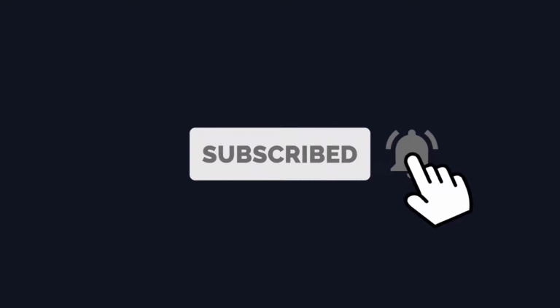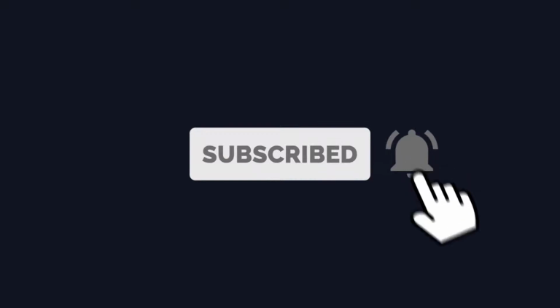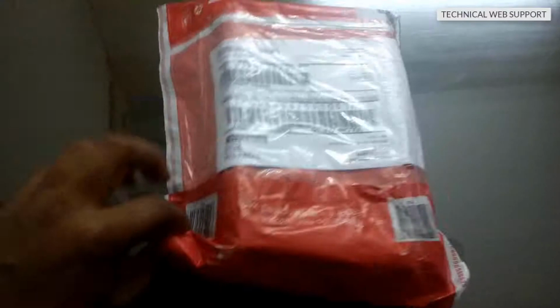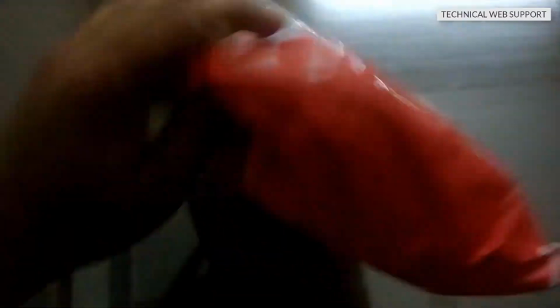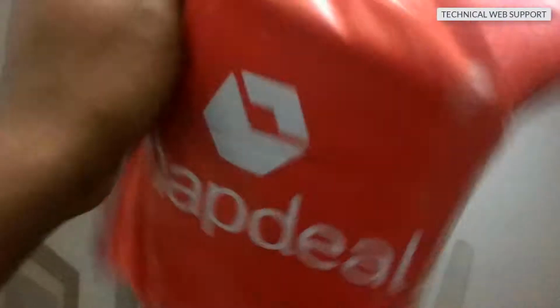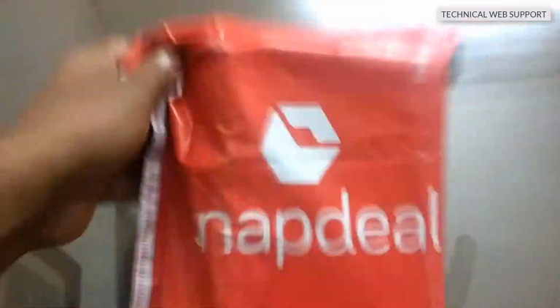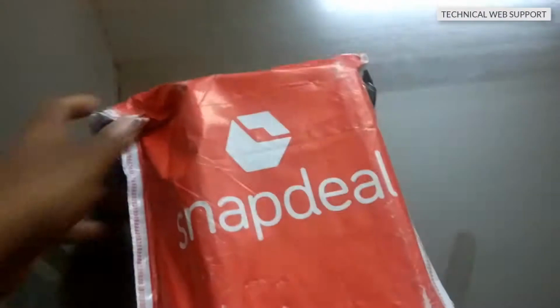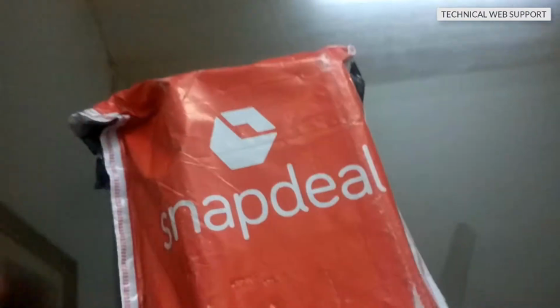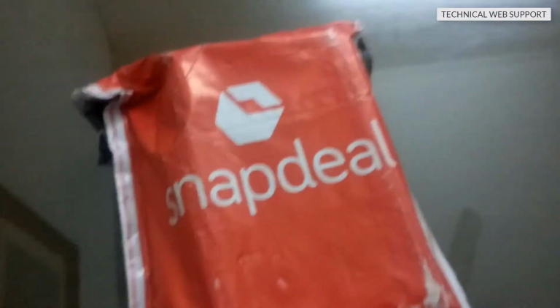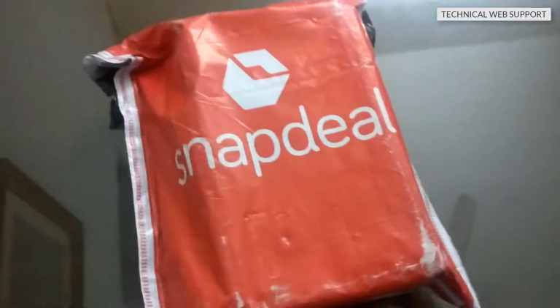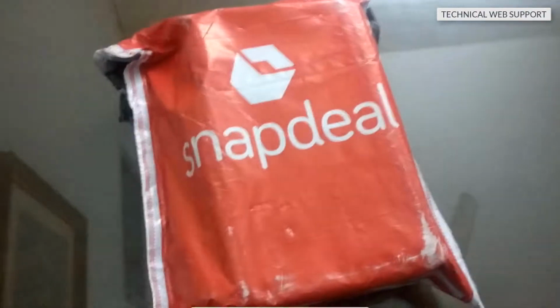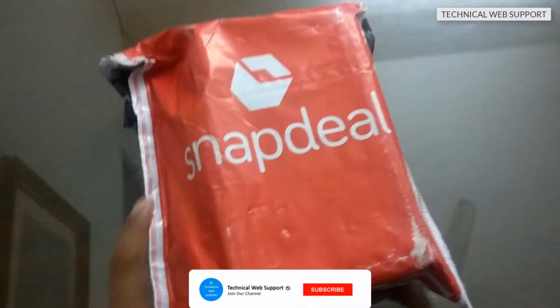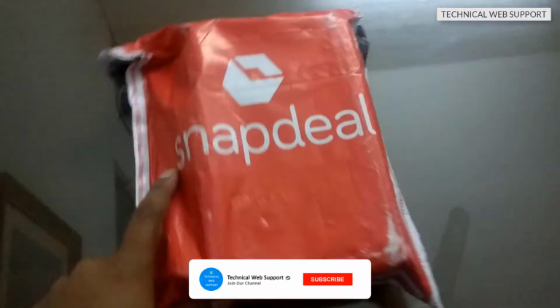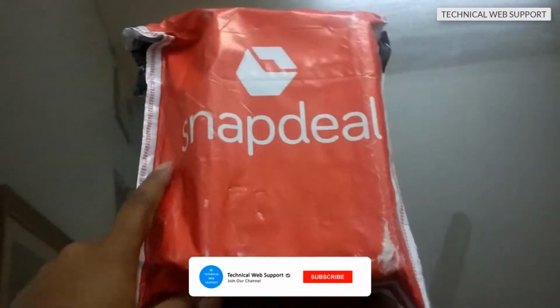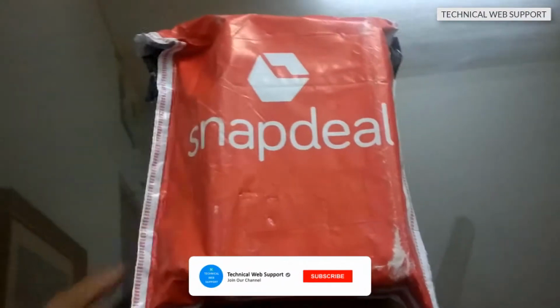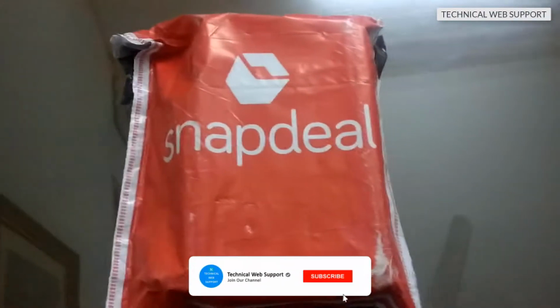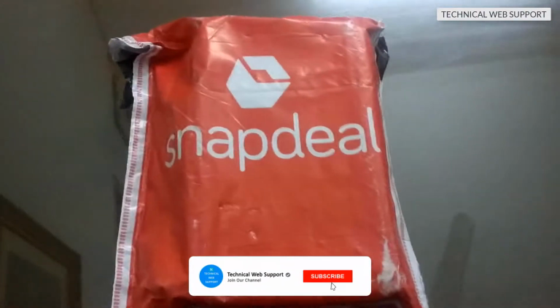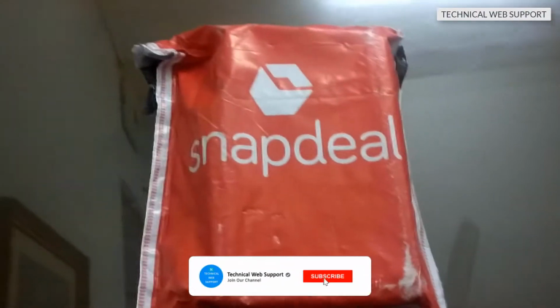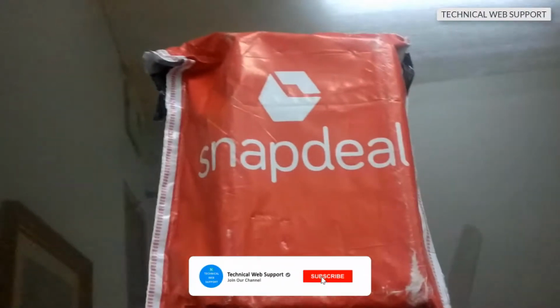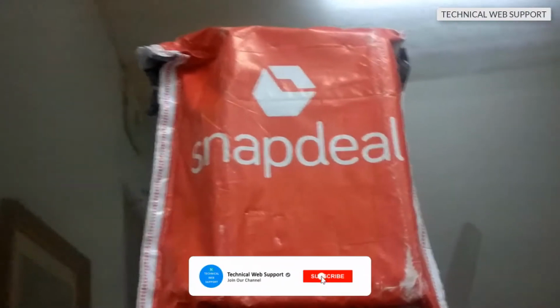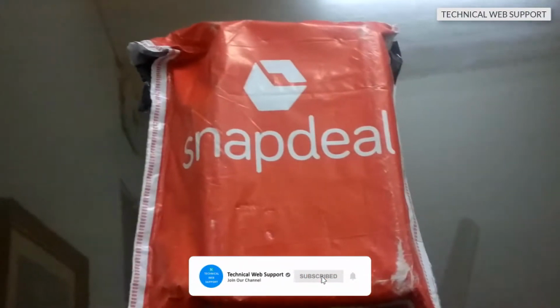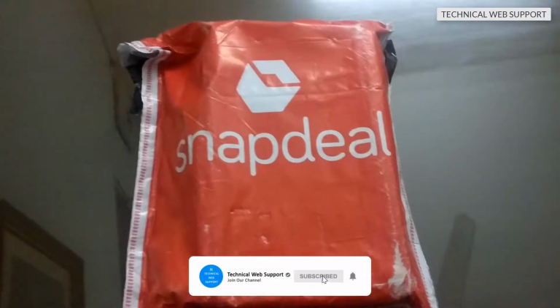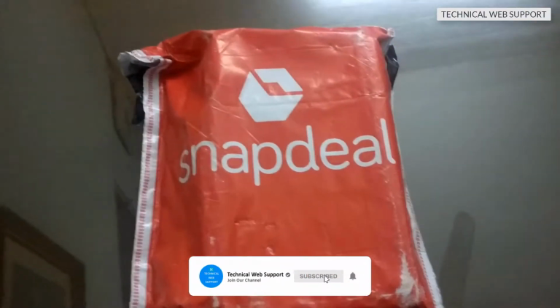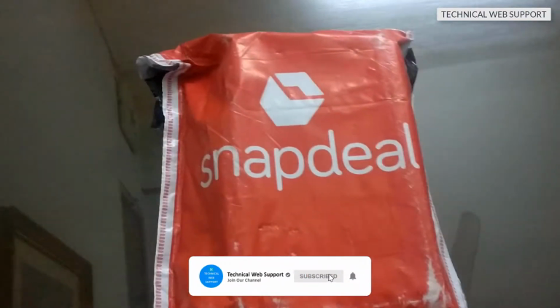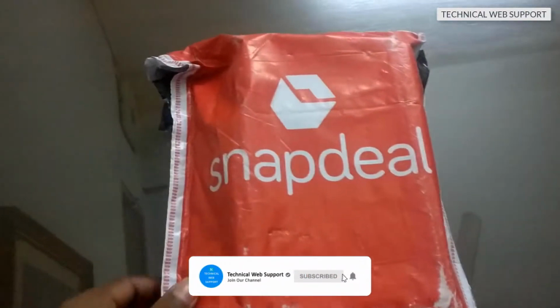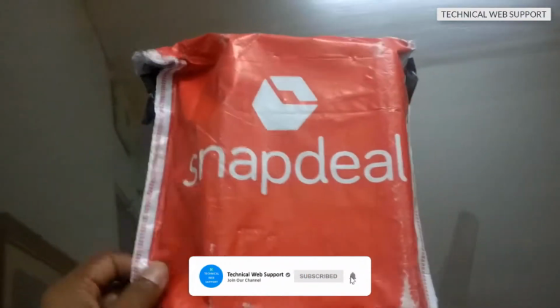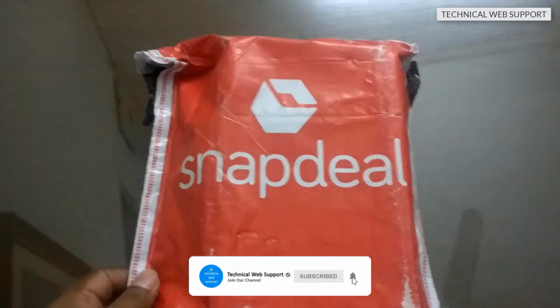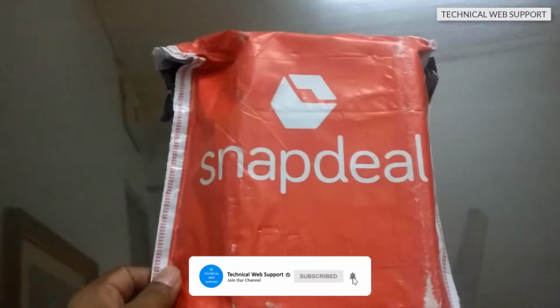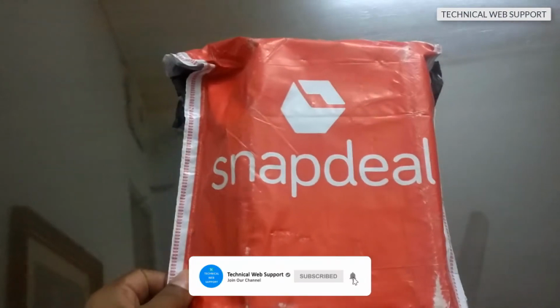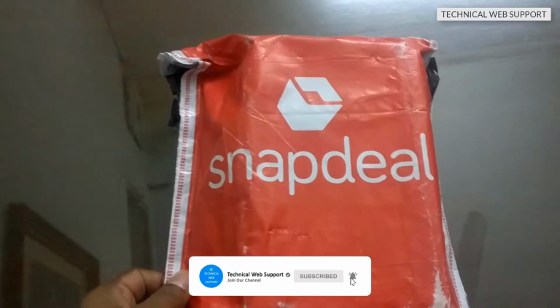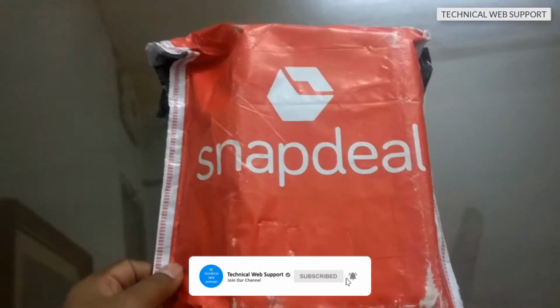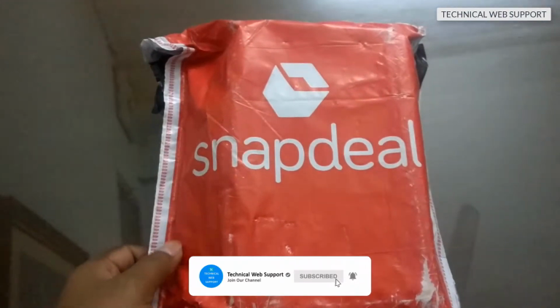My name is Raju and you are watching Technical West Support YouTube channel. Today I am going to do this unboxing.